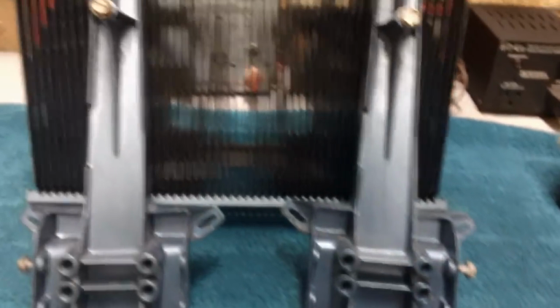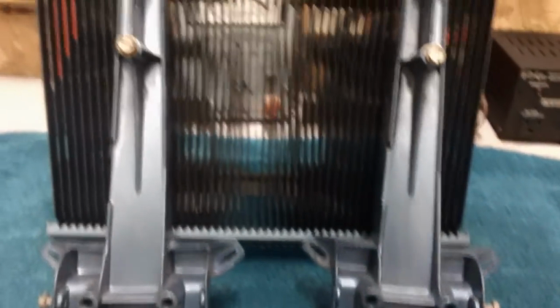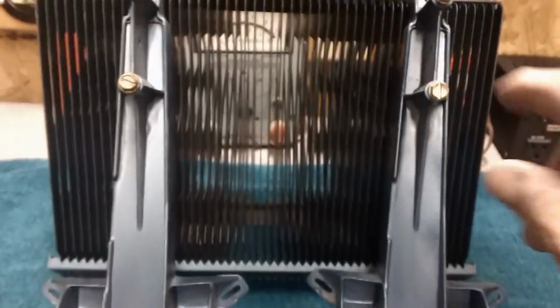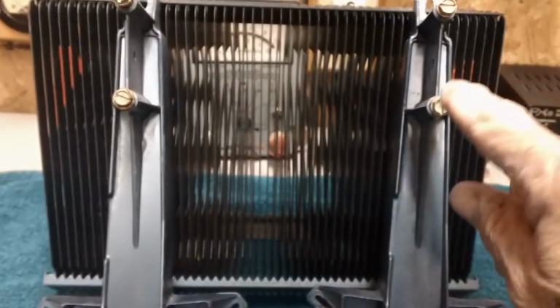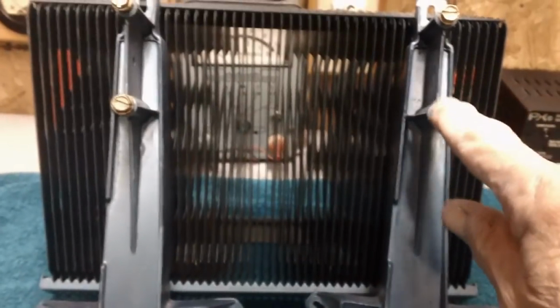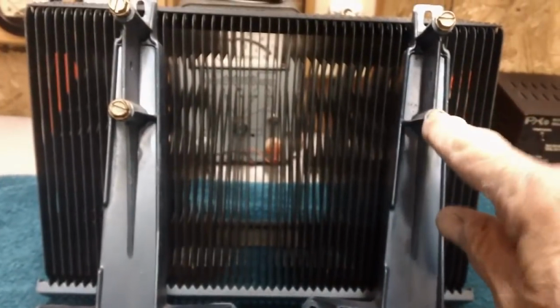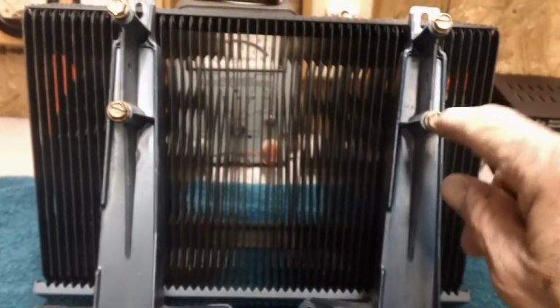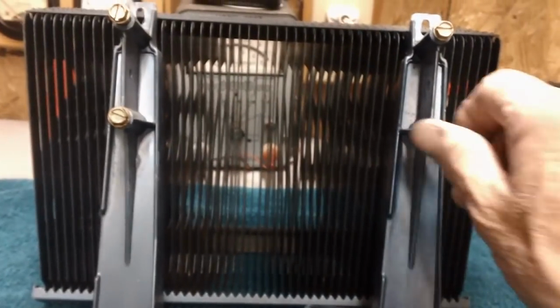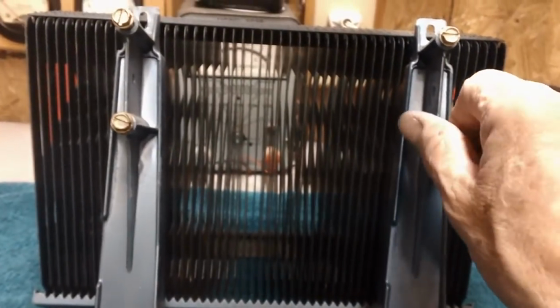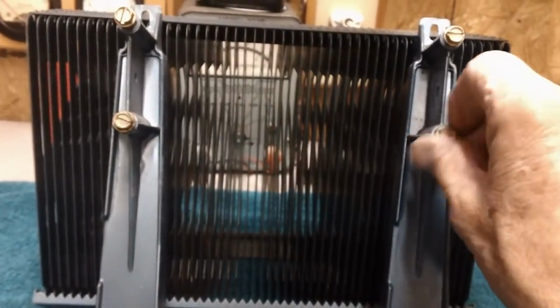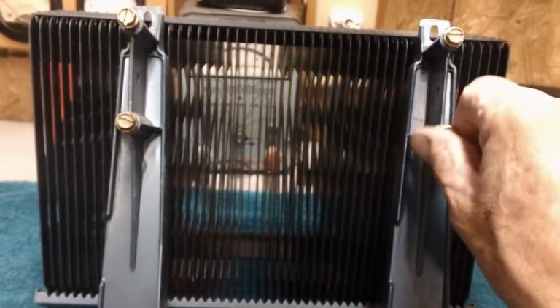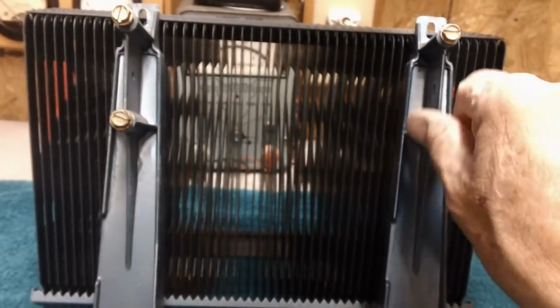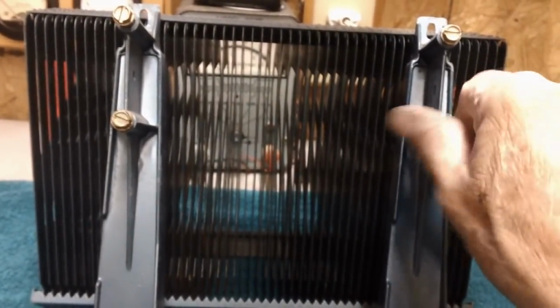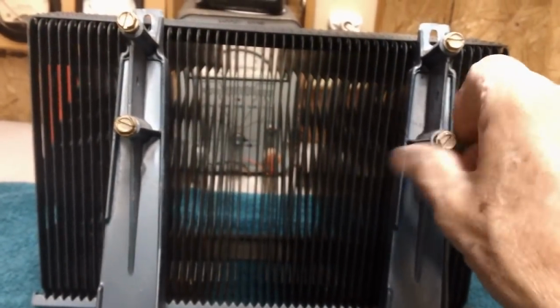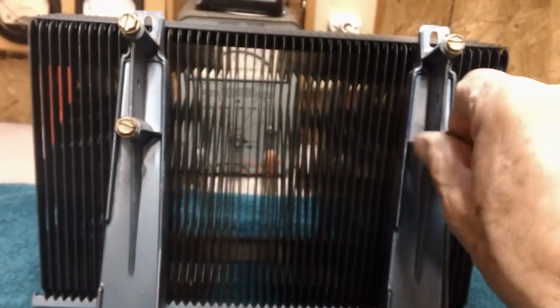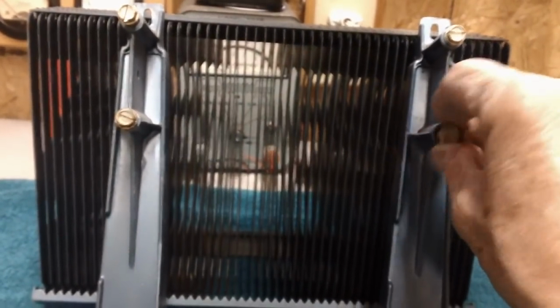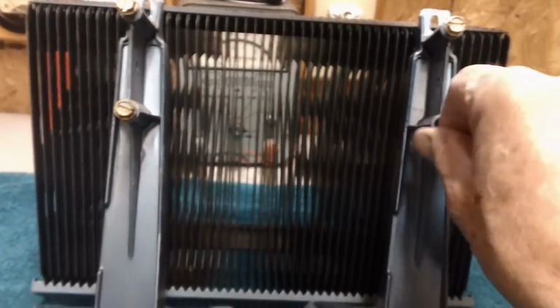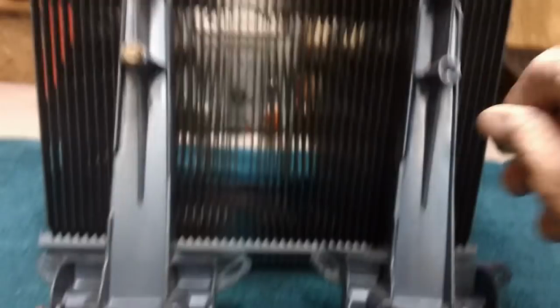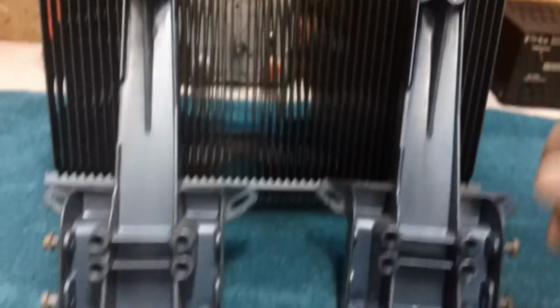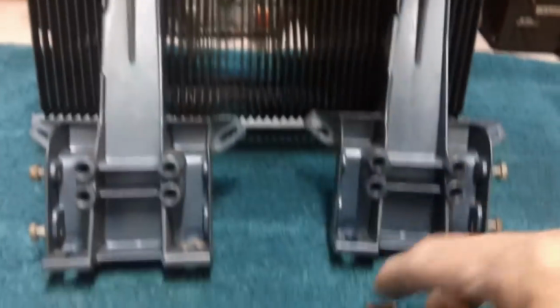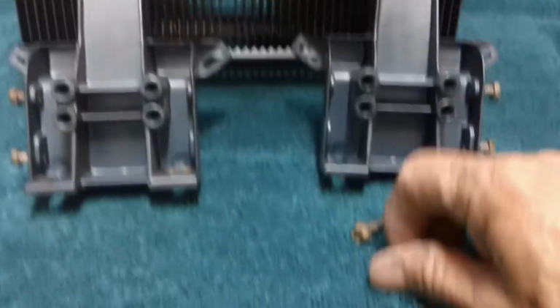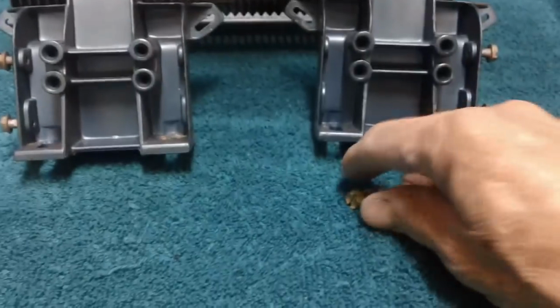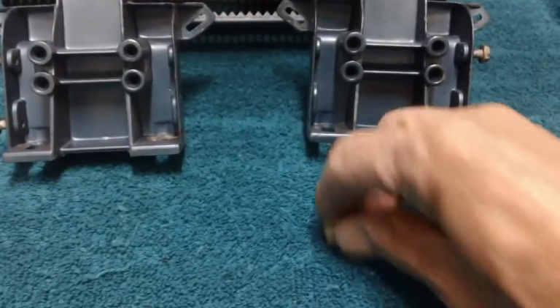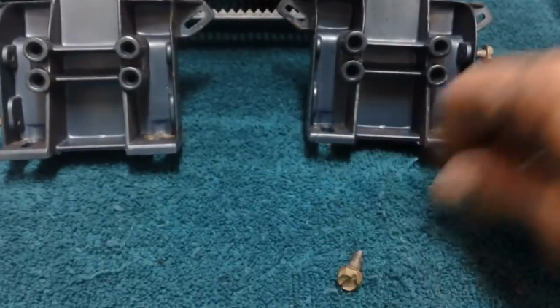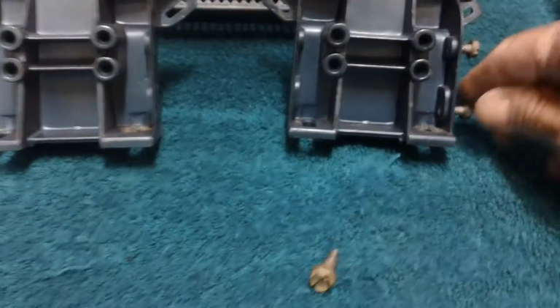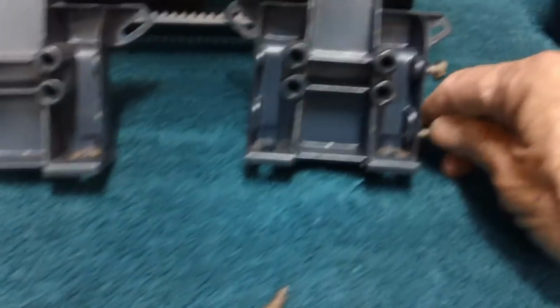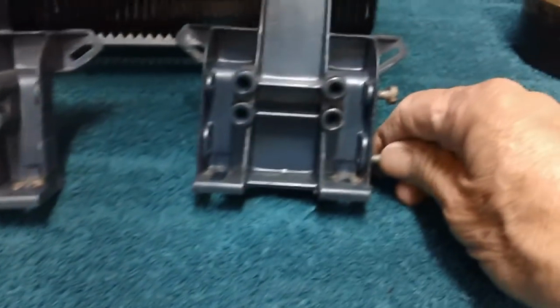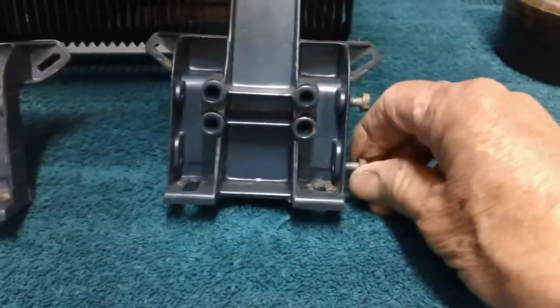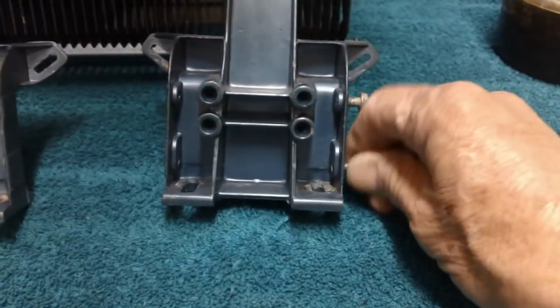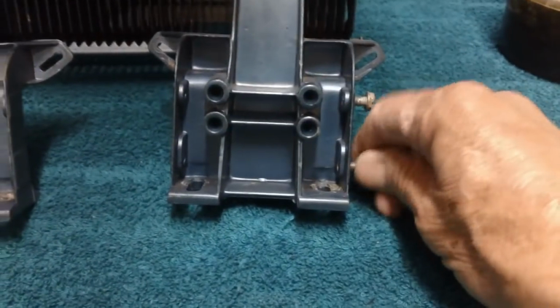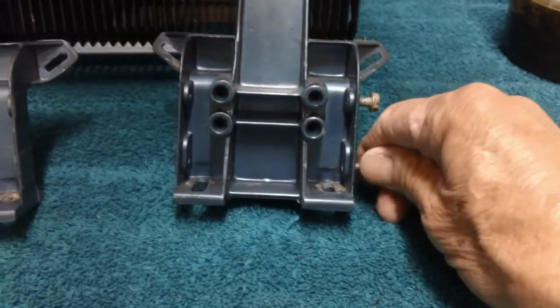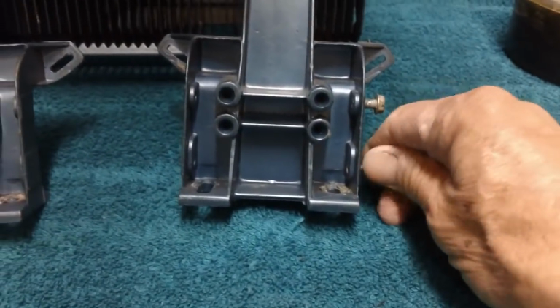All these screws that held the legs in — I've got the legs just propped up here. We'll go ahead and throw them all in the Evaporust and just let them soak overnight. These screws at the top are a different size than these at the bottom.